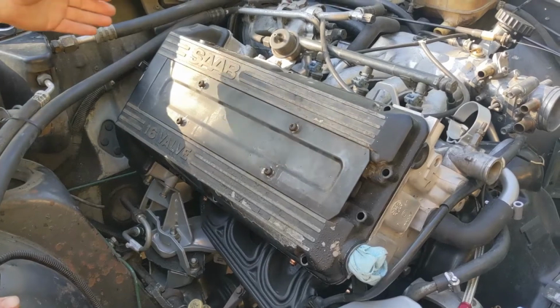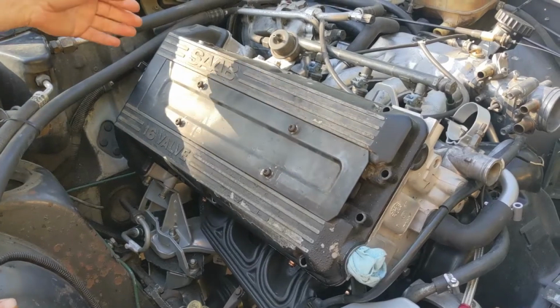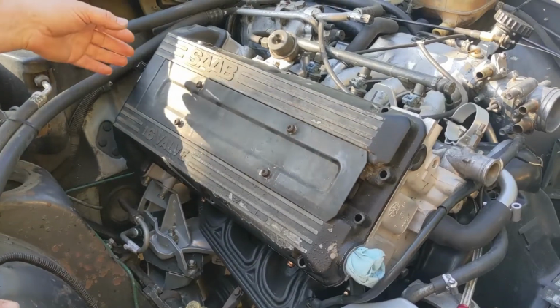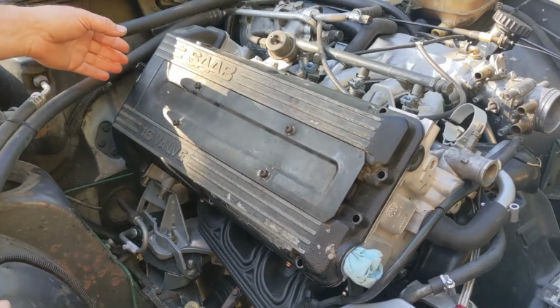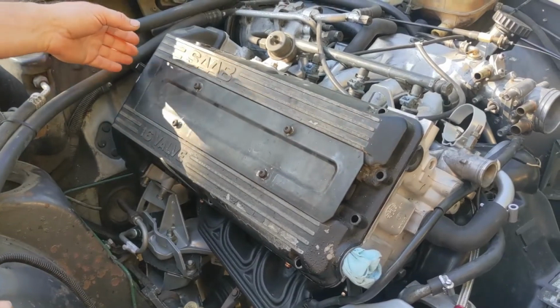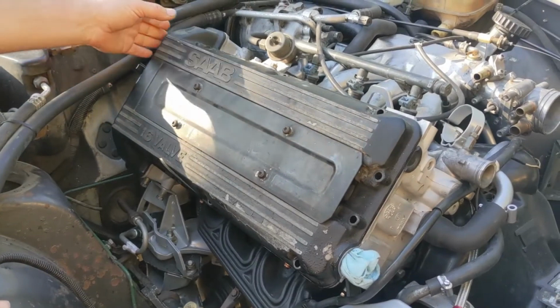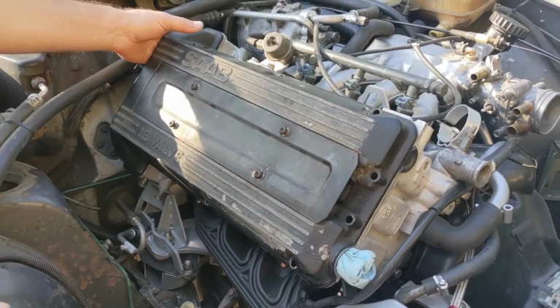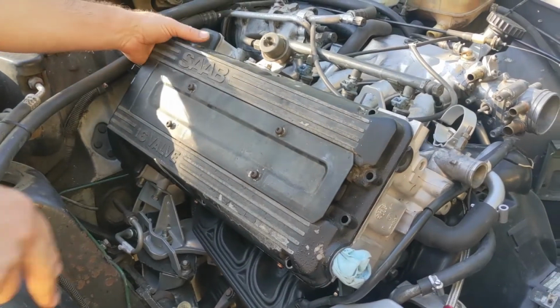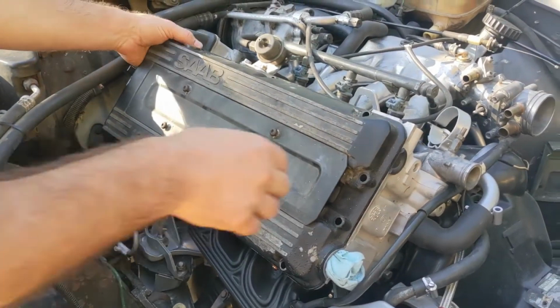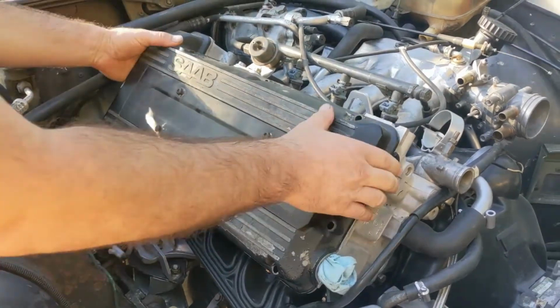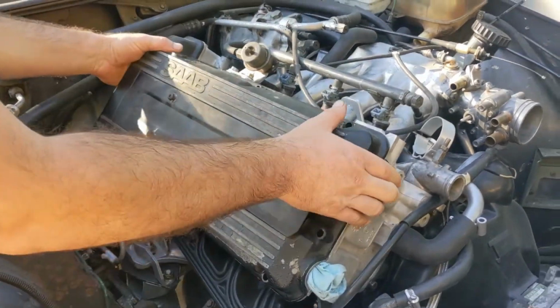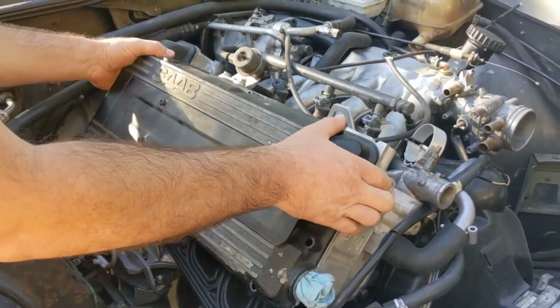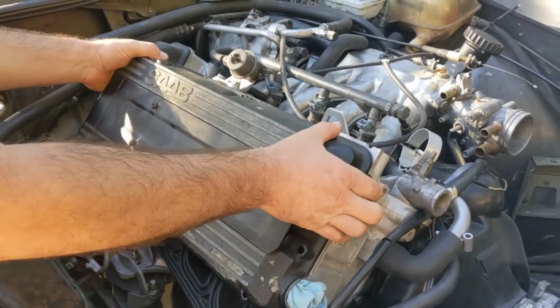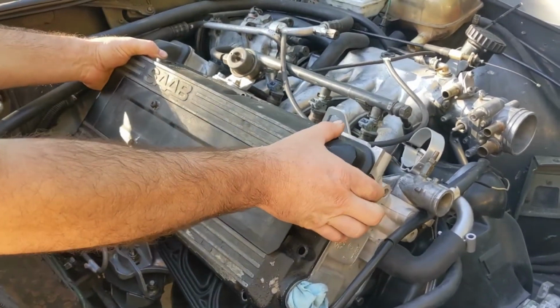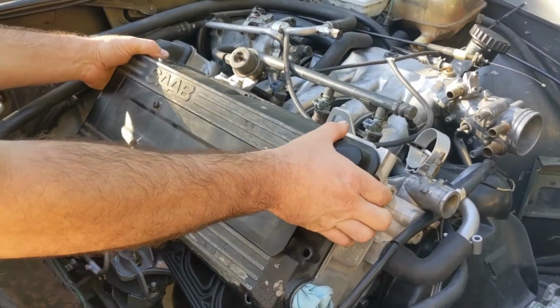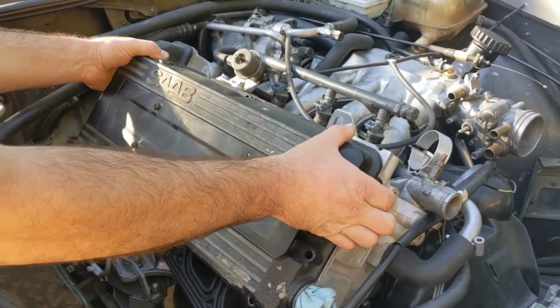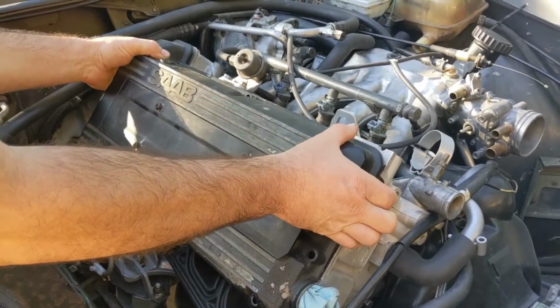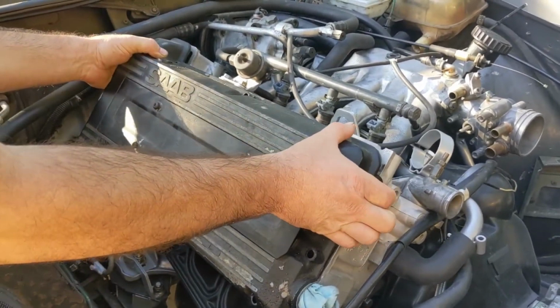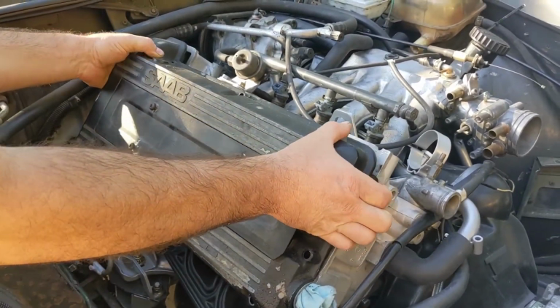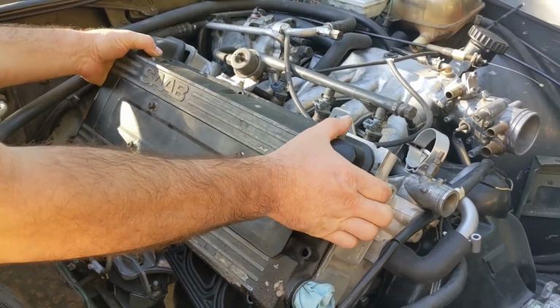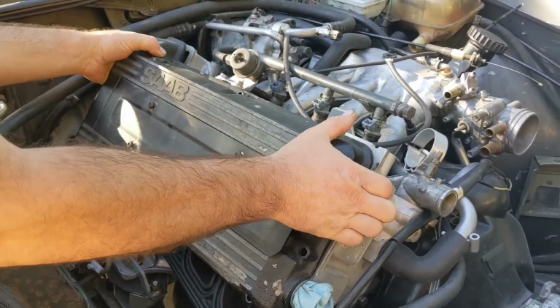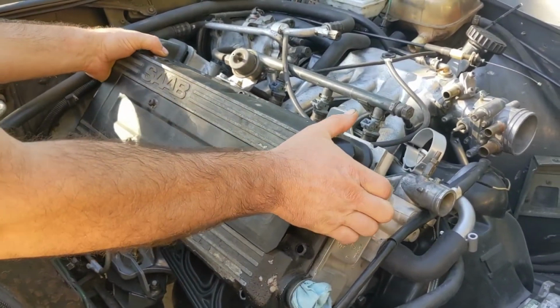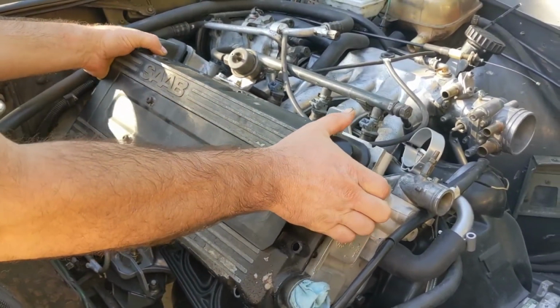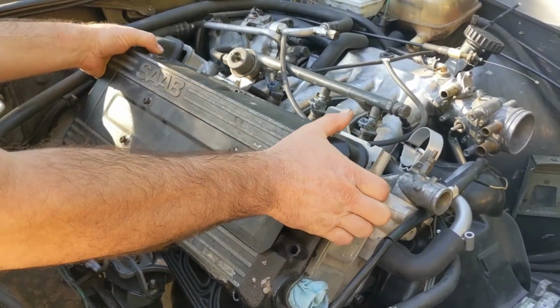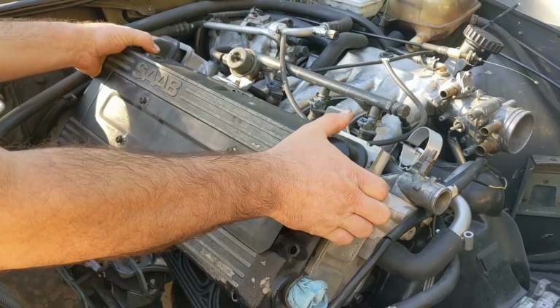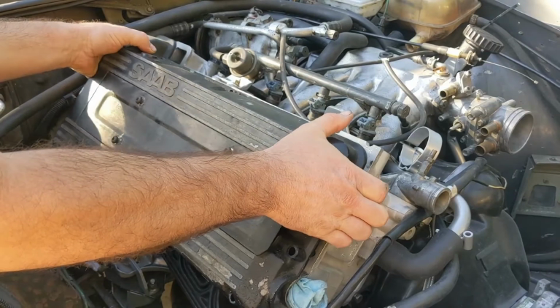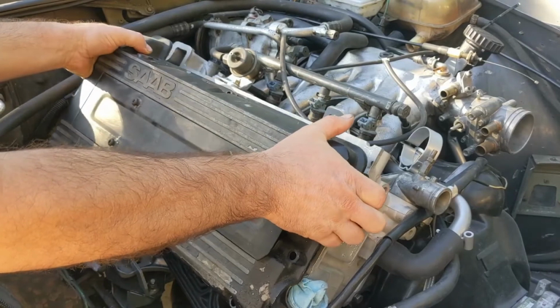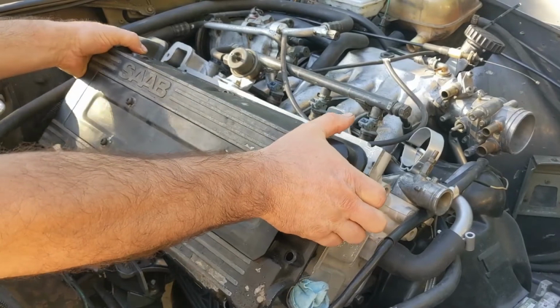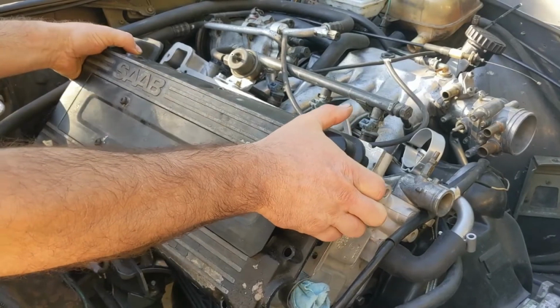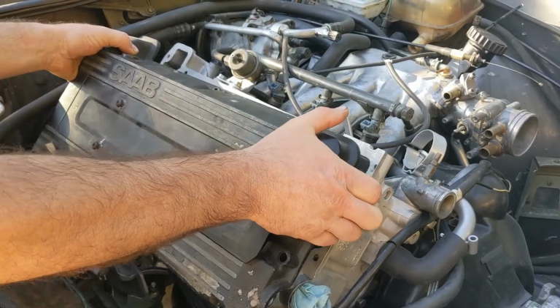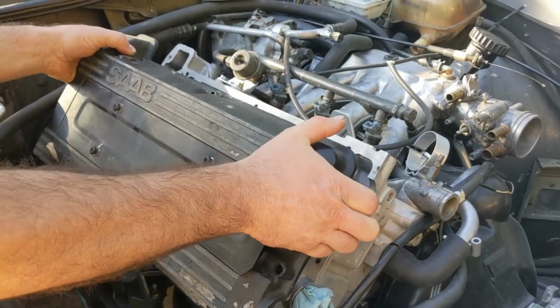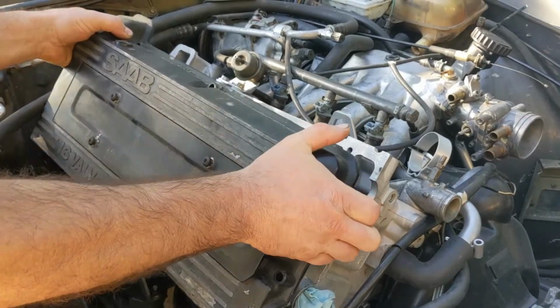The first thing we're going to do is pull the valve cover off. All the bolts are already off, so it'll just come off.